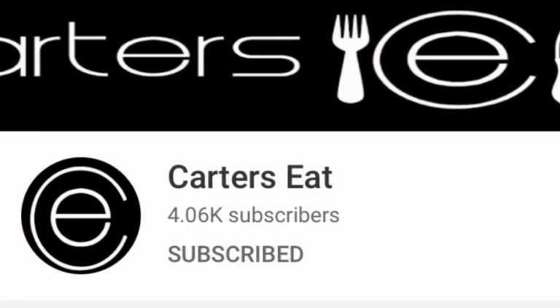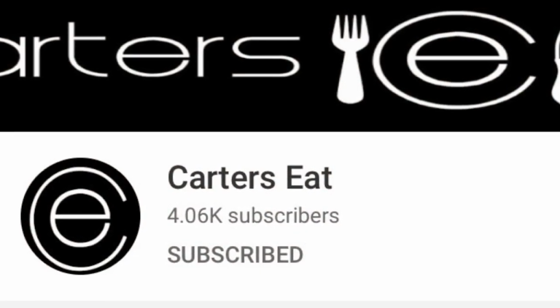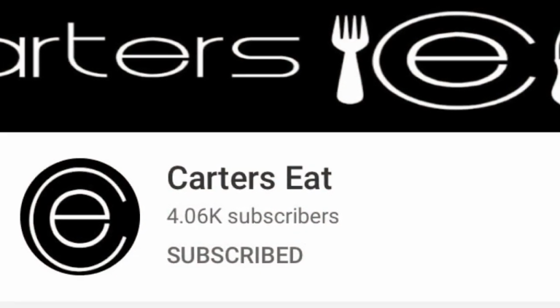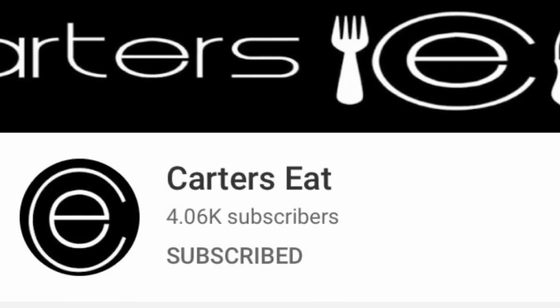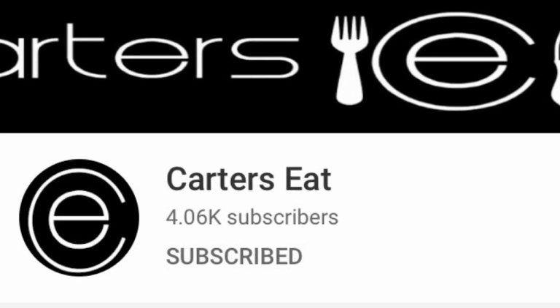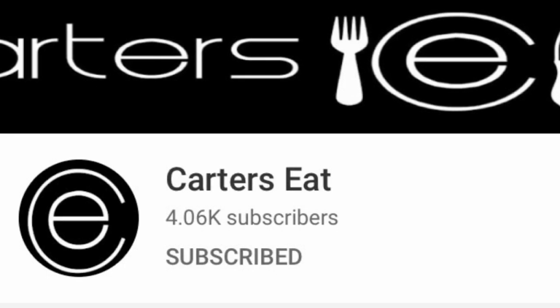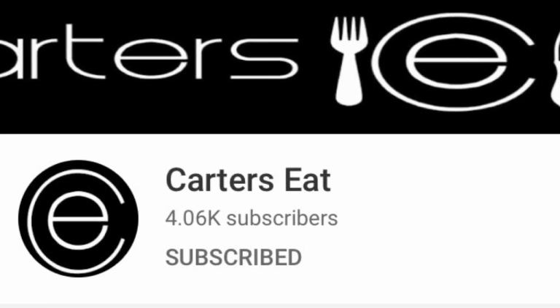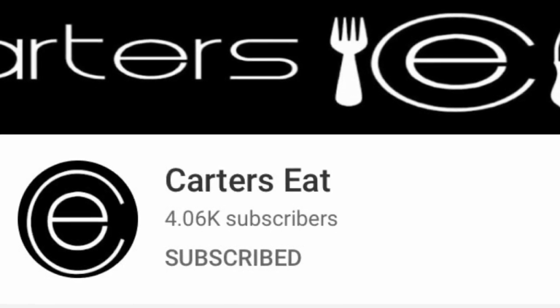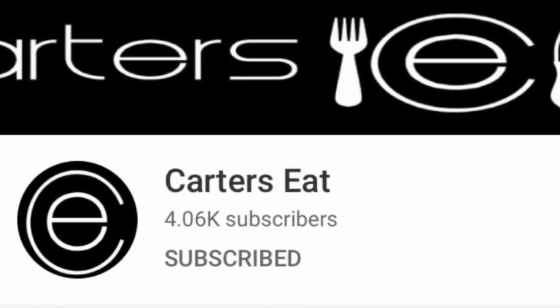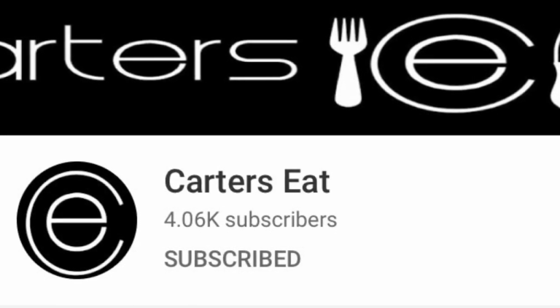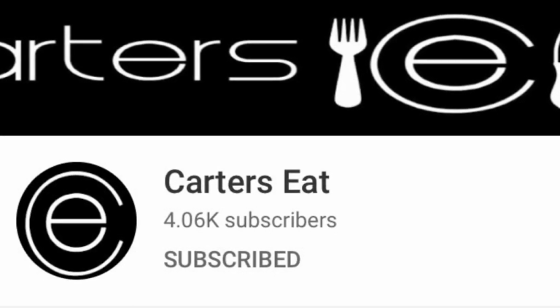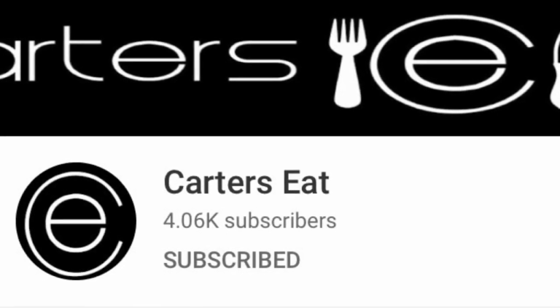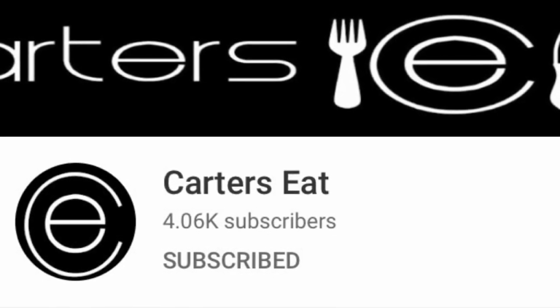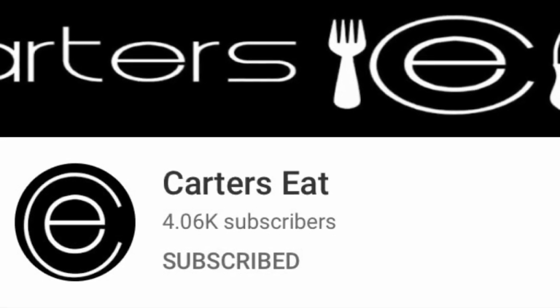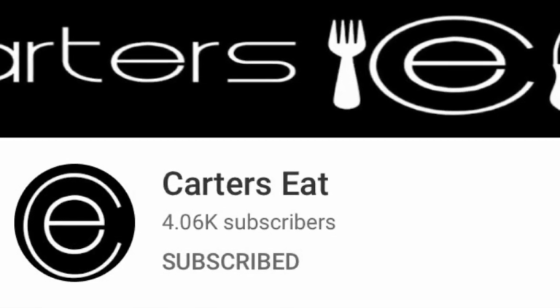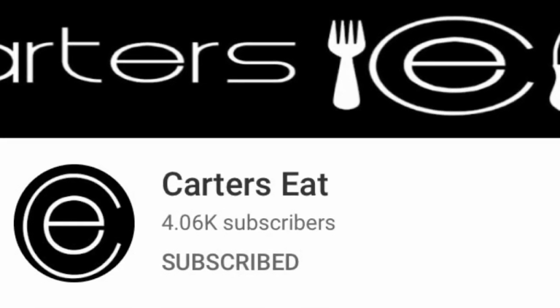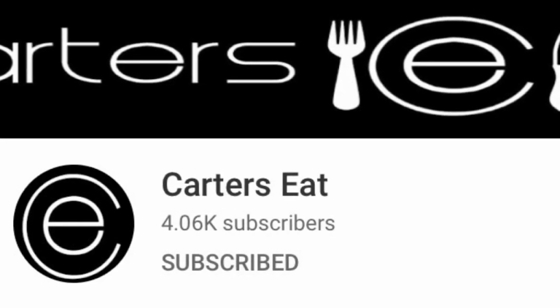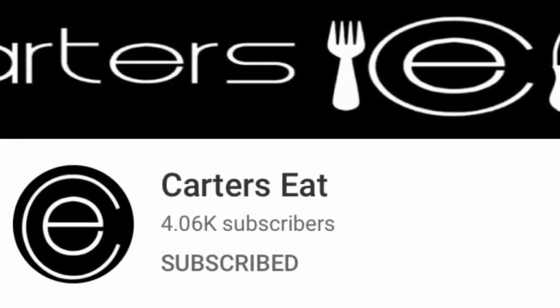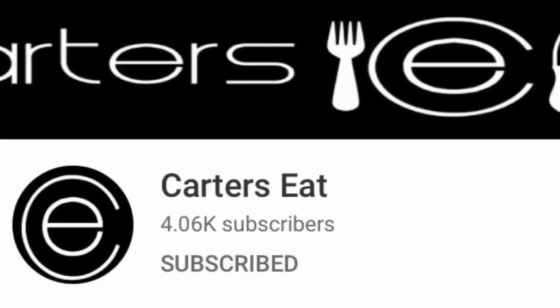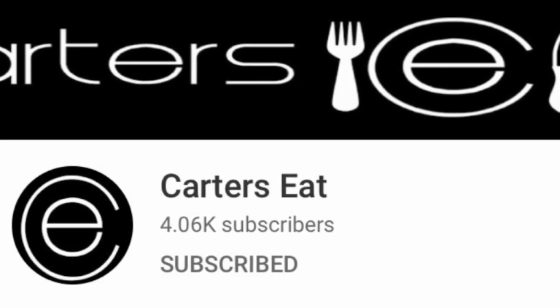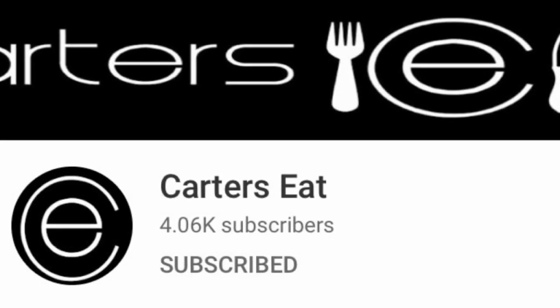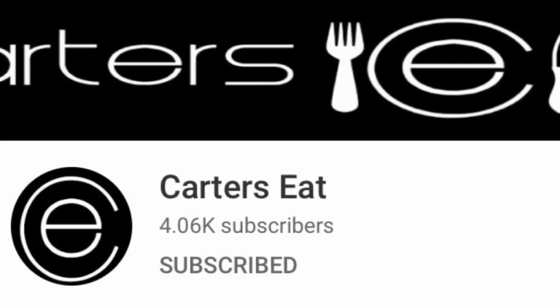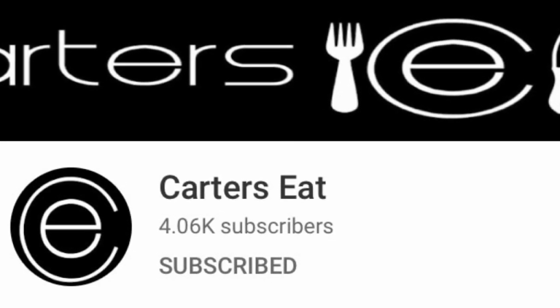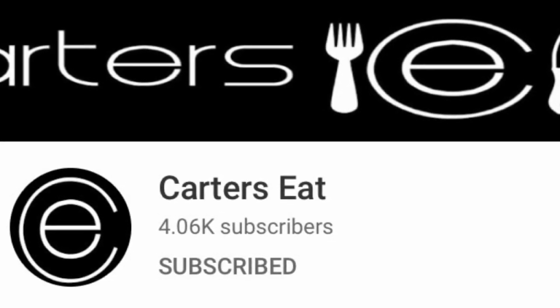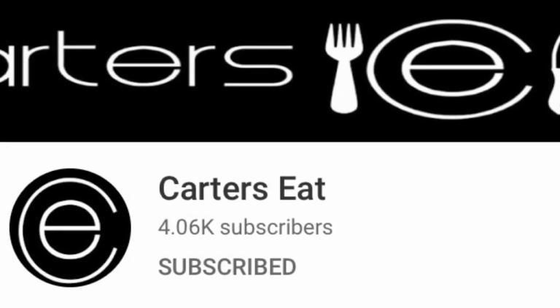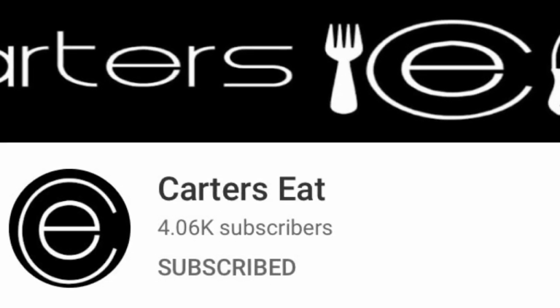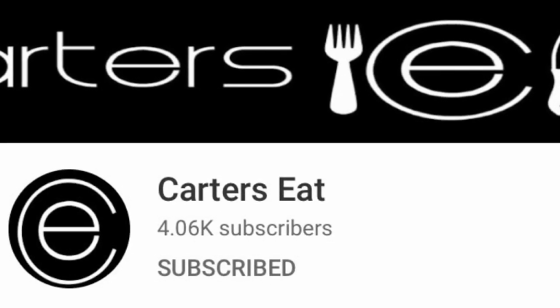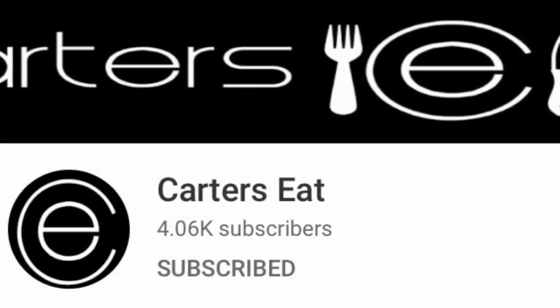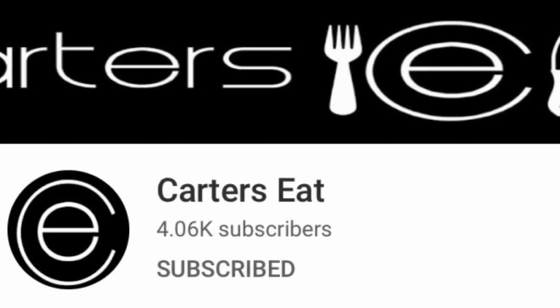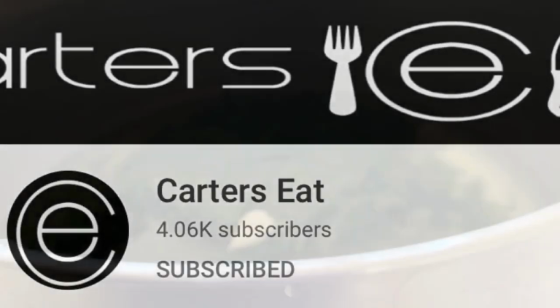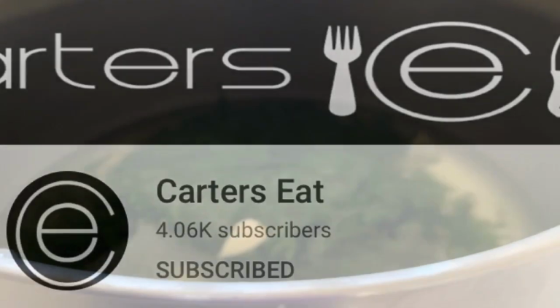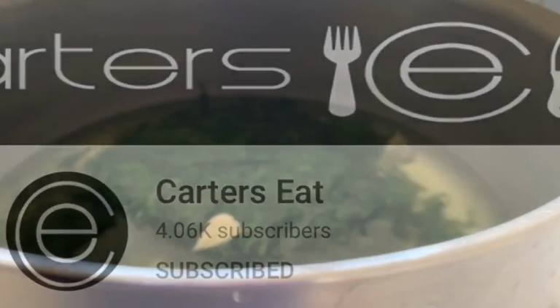If you want to see someone else try out the spinach rice, go ahead and check out Carter's Eats — link in the bio.